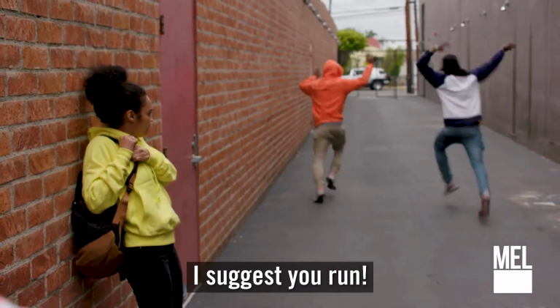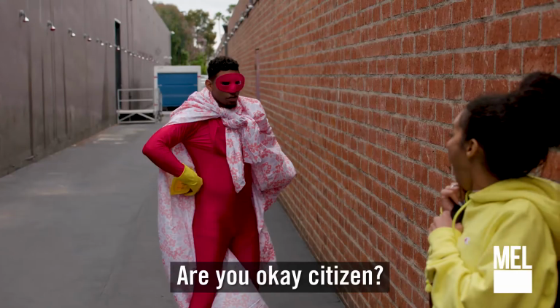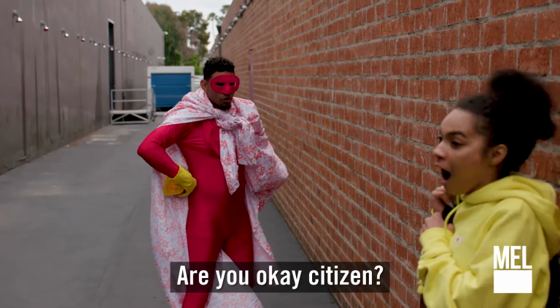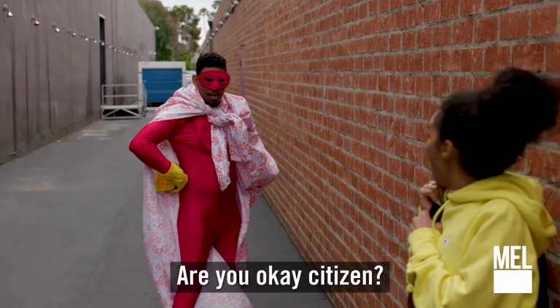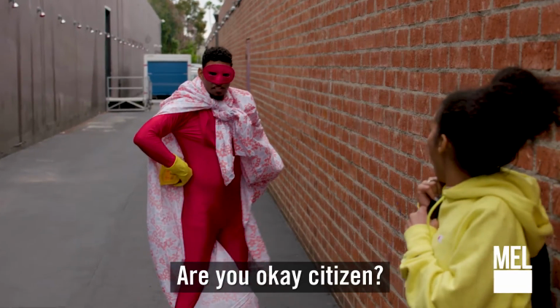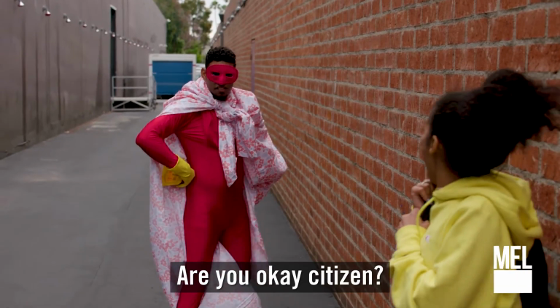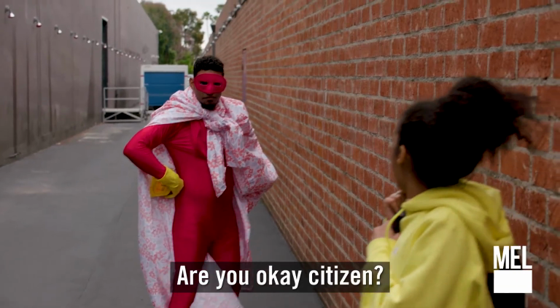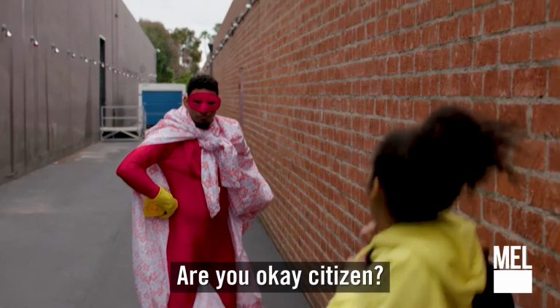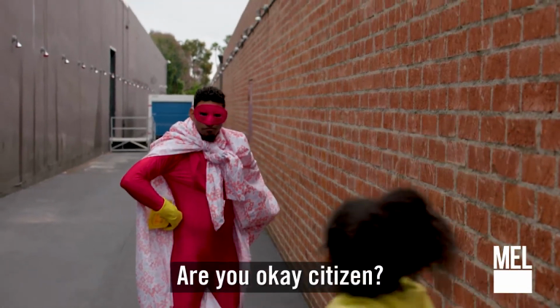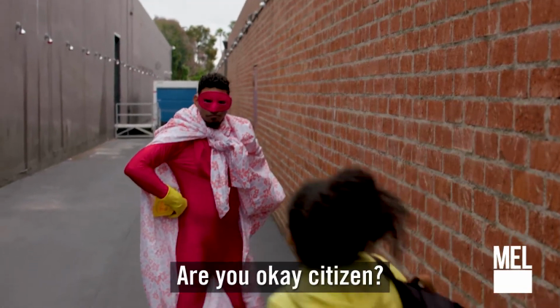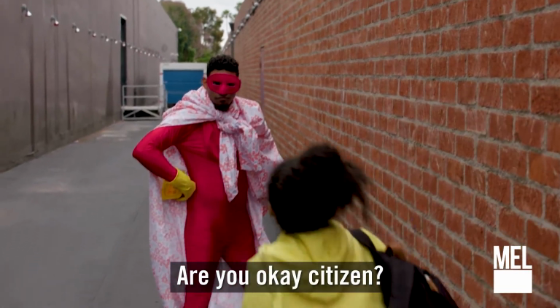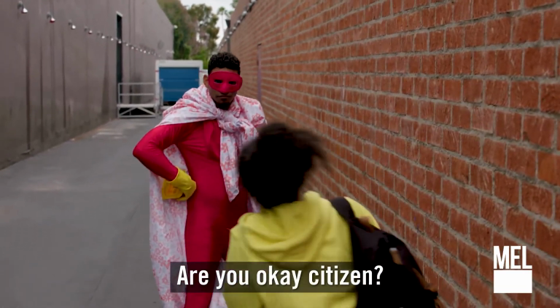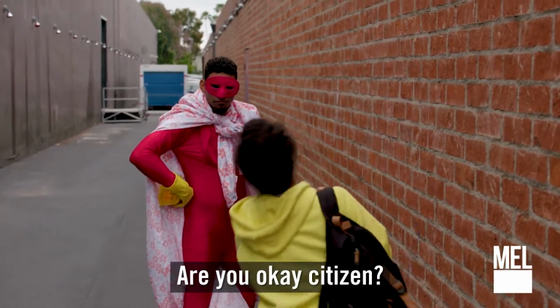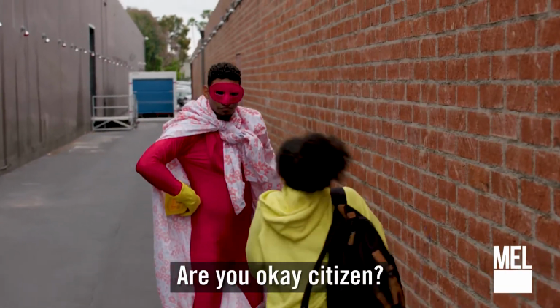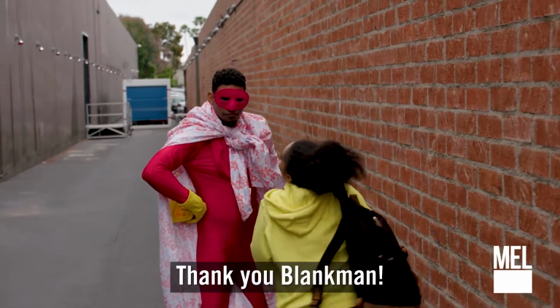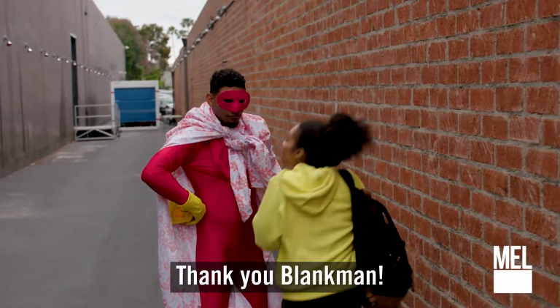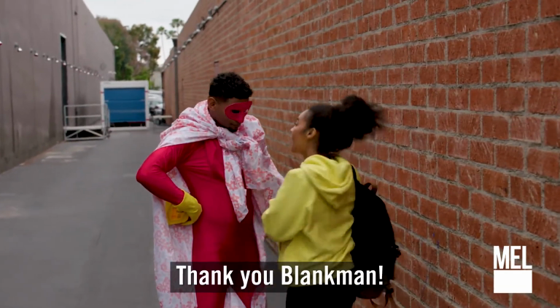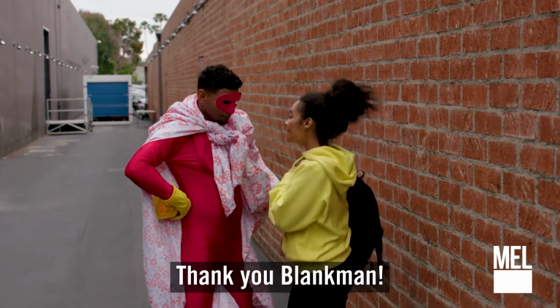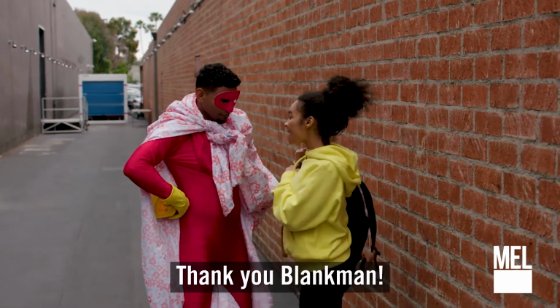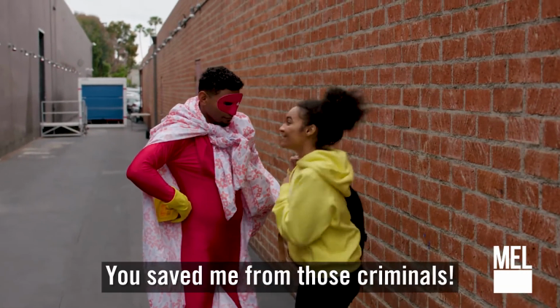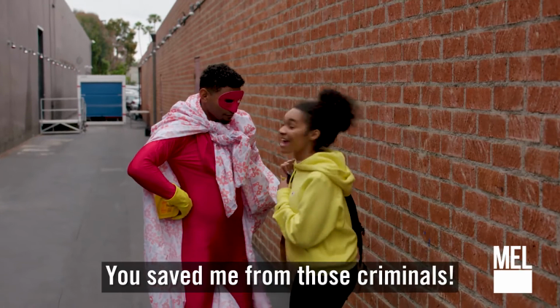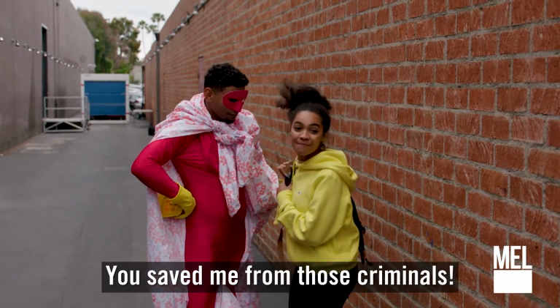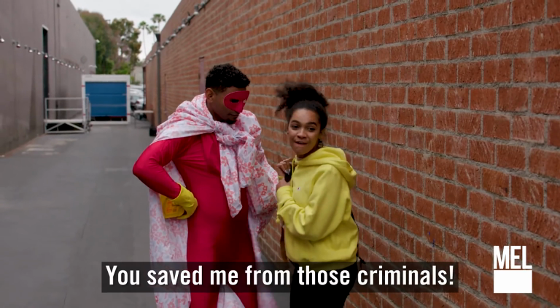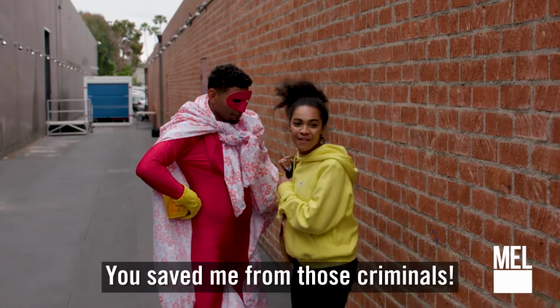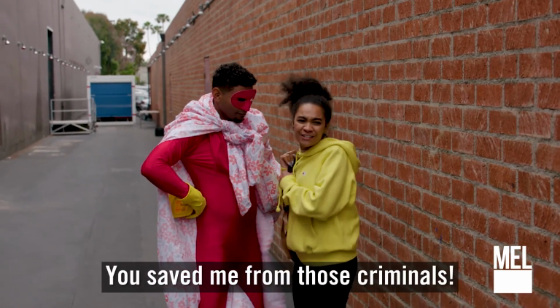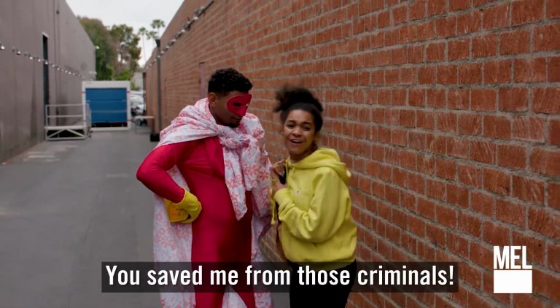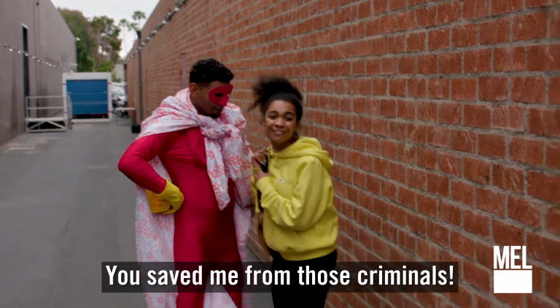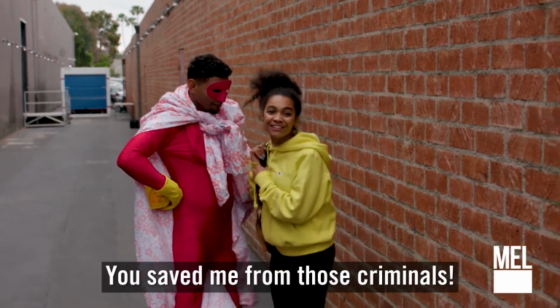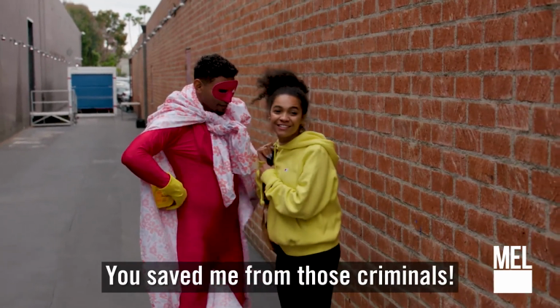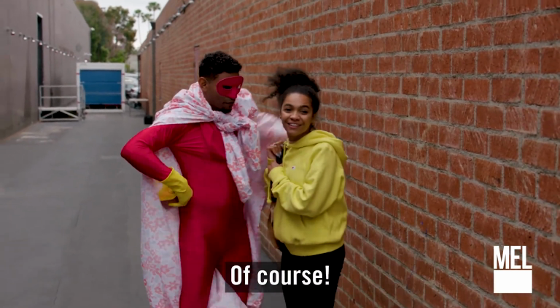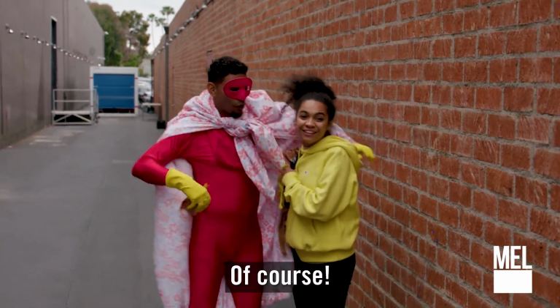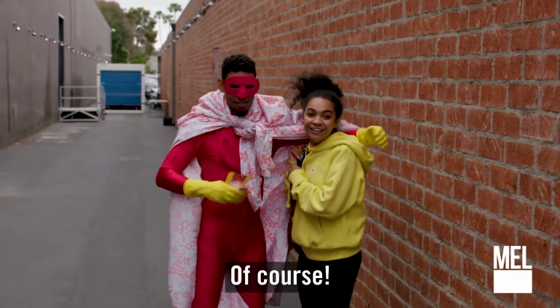Are you okay, Simpson? Thank you, Blankman. You saved me from those criminals. Of course.